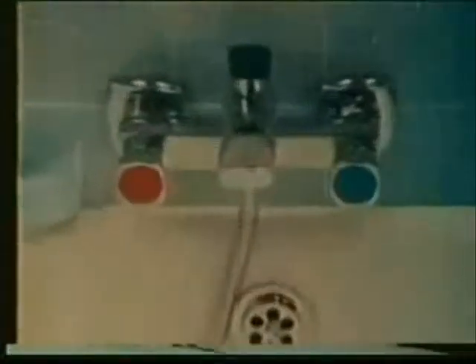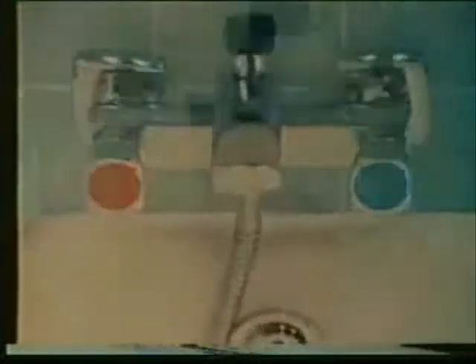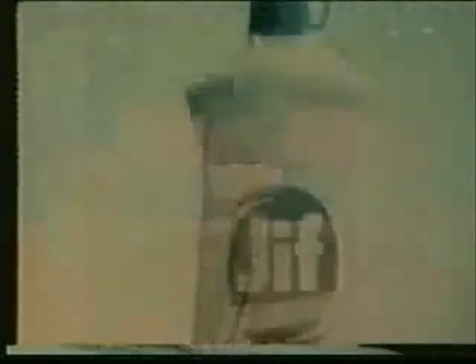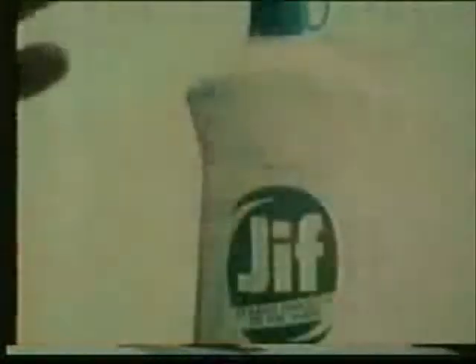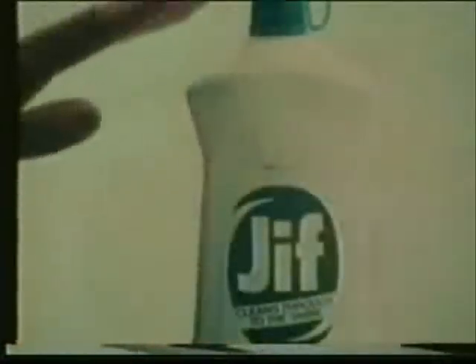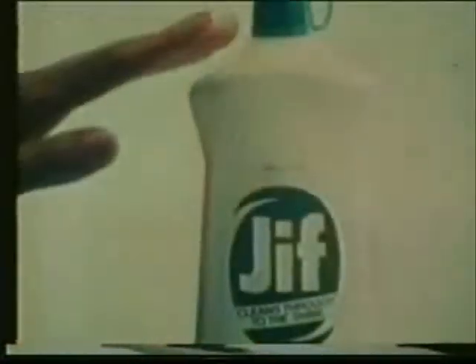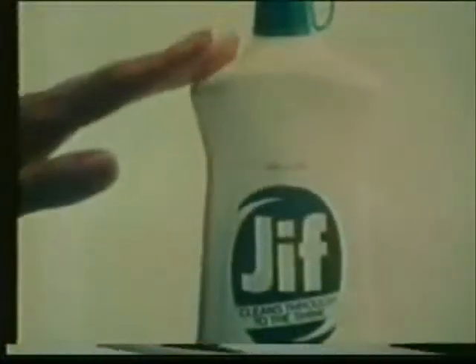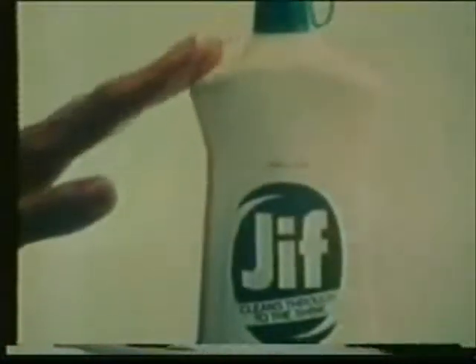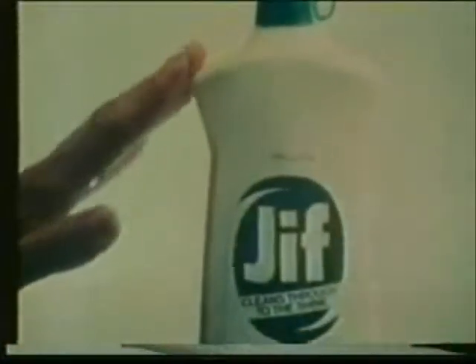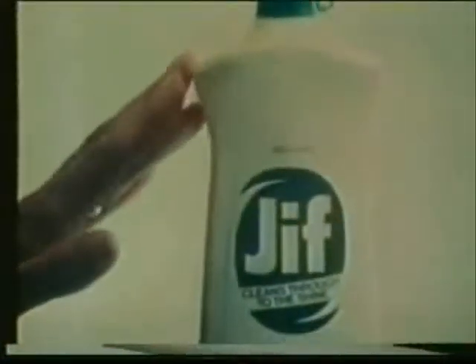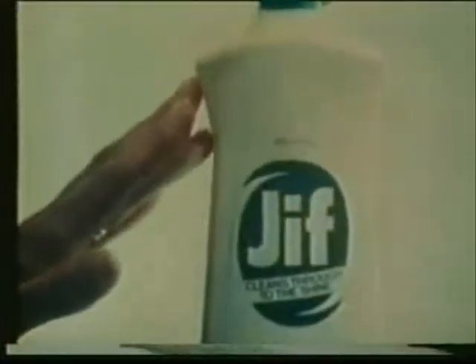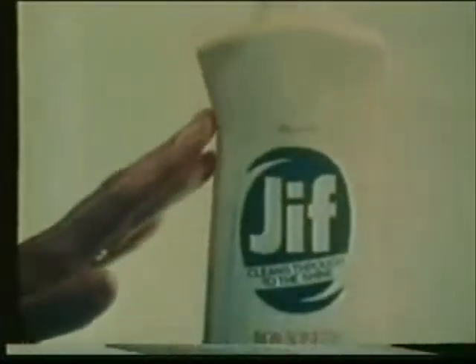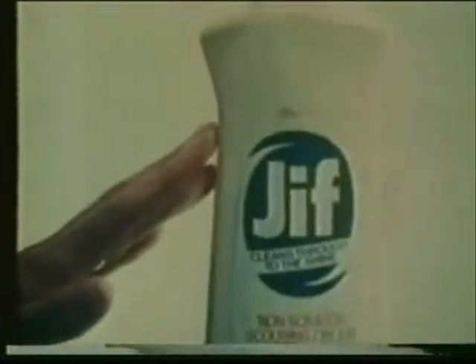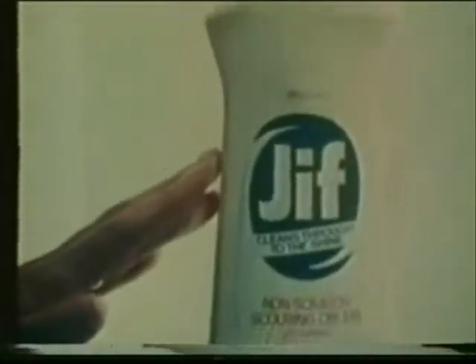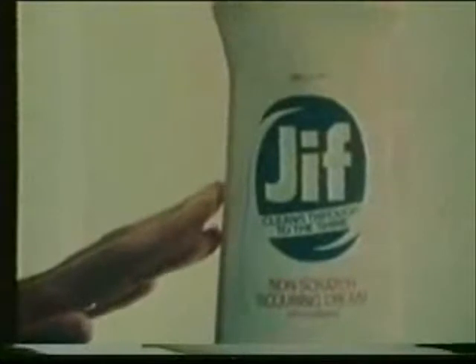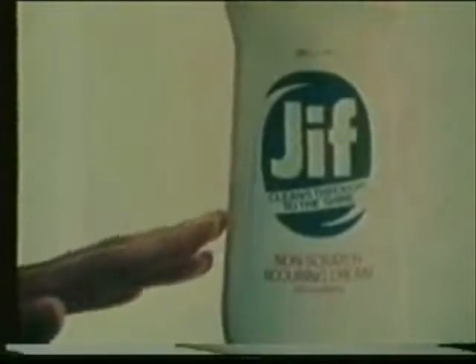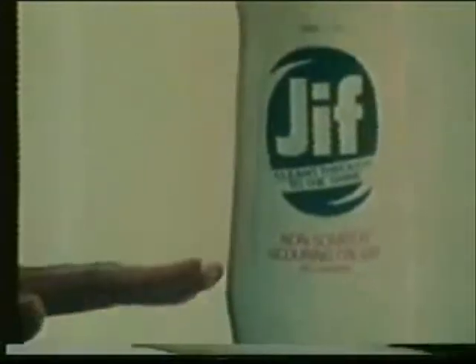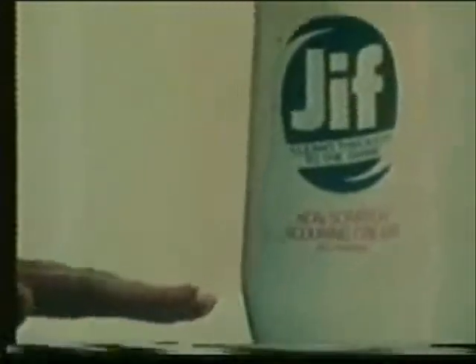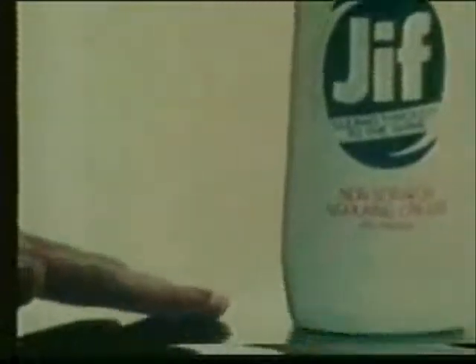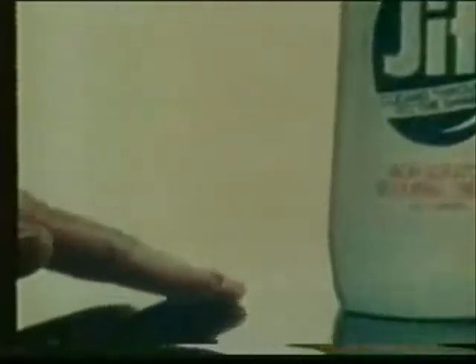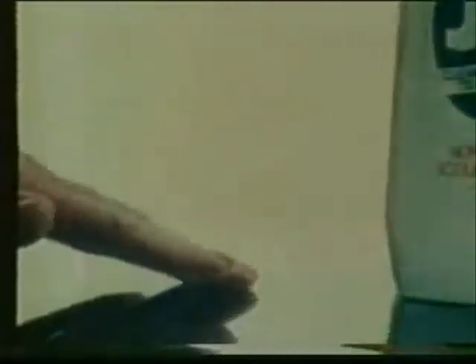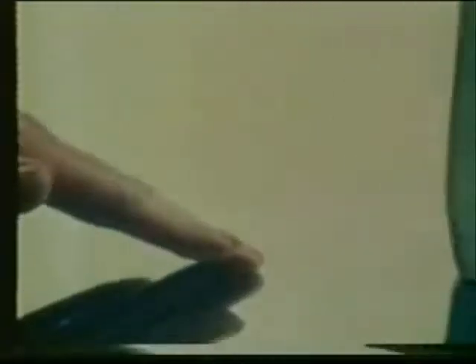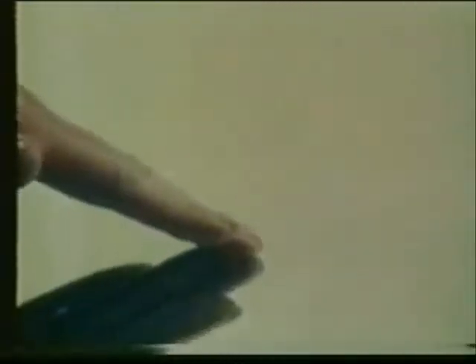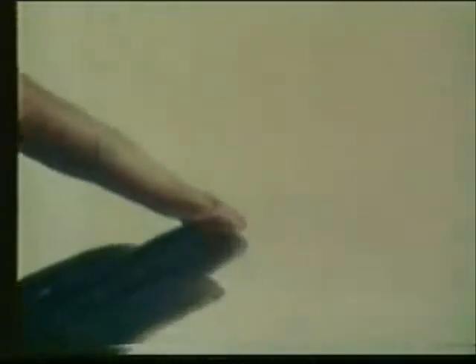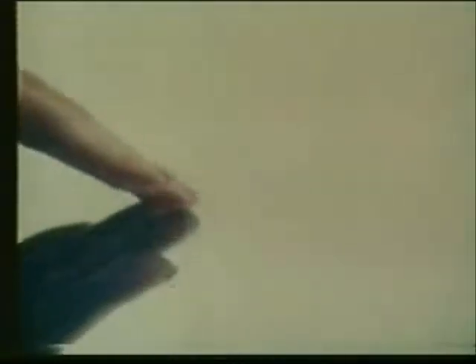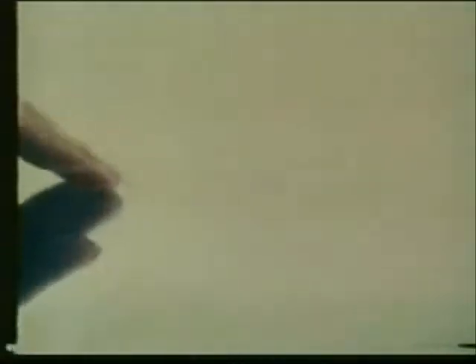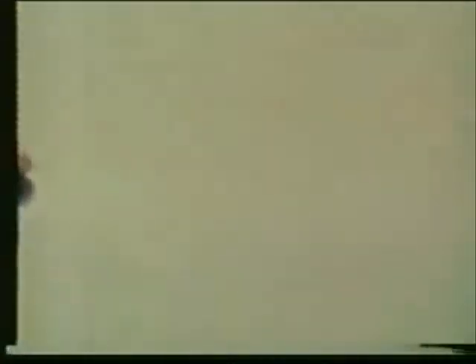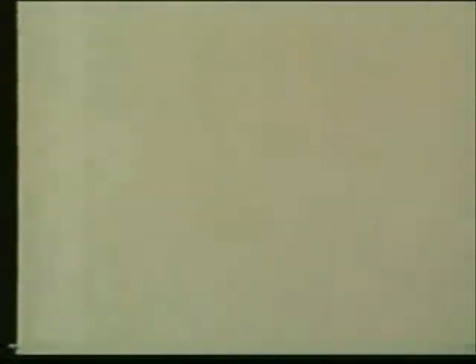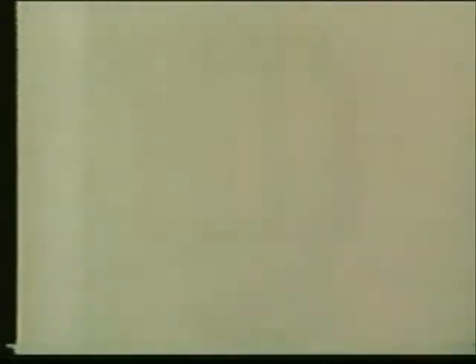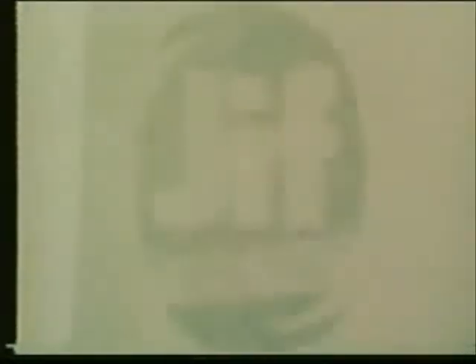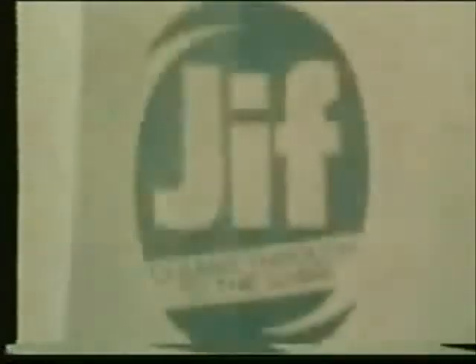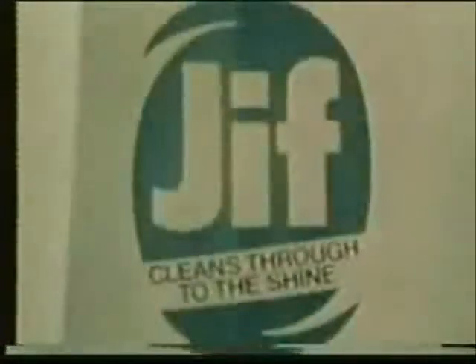For today's surfaces, use Jif. Jif with the power to clean right through to the shine.